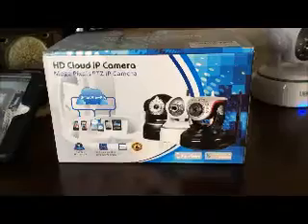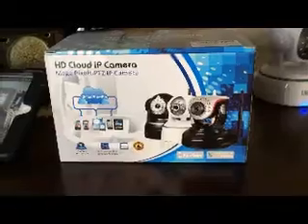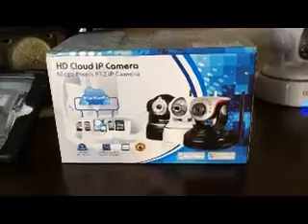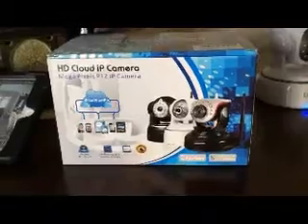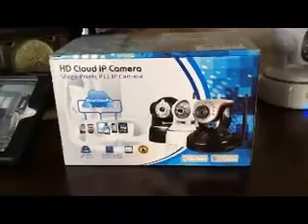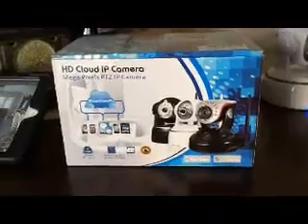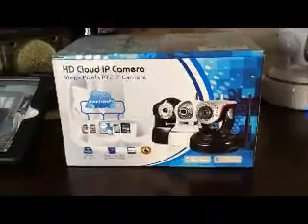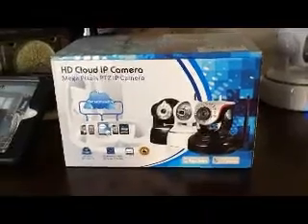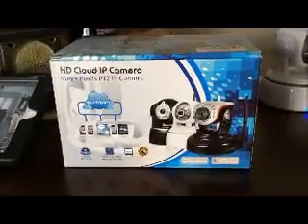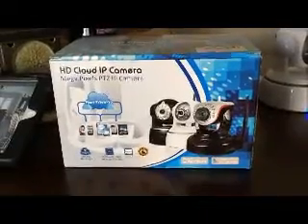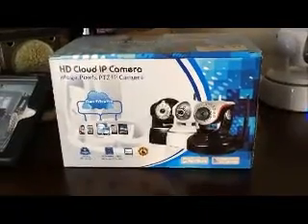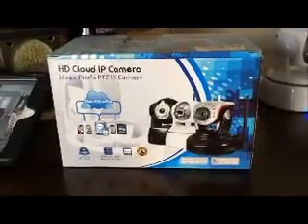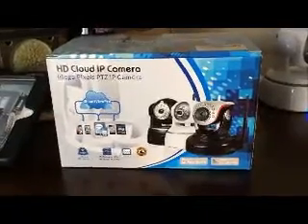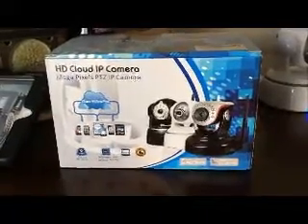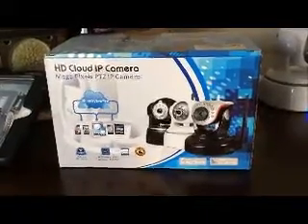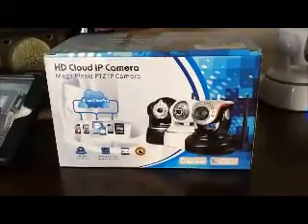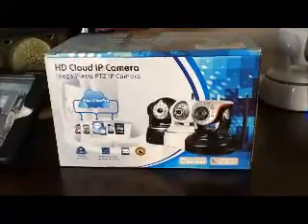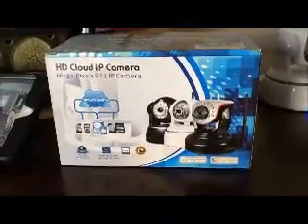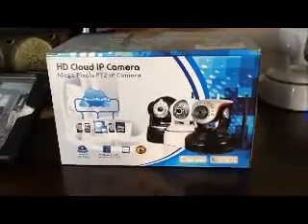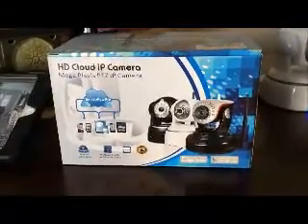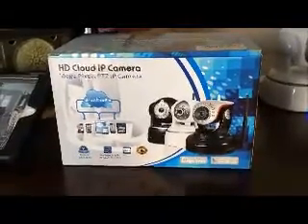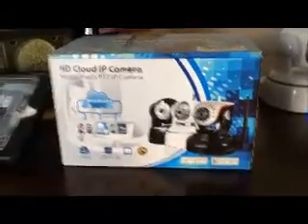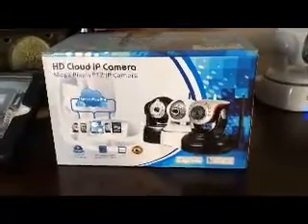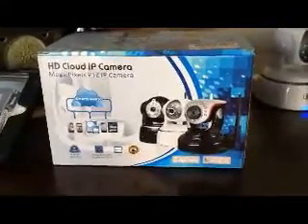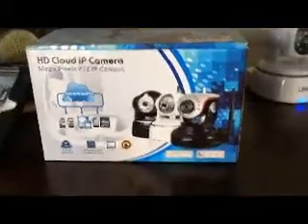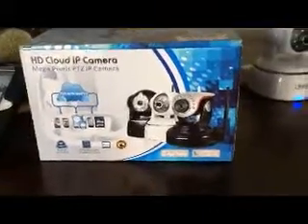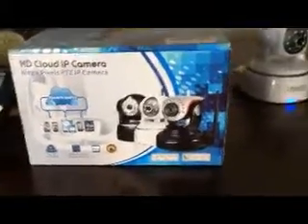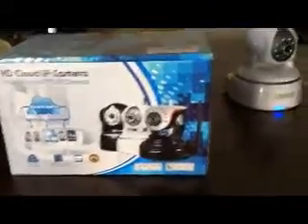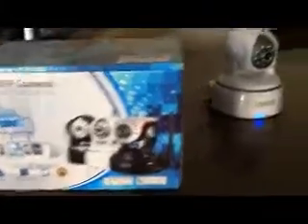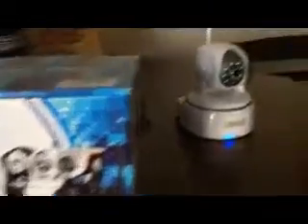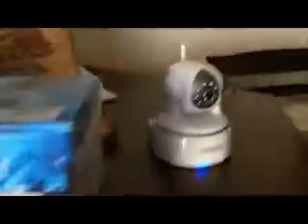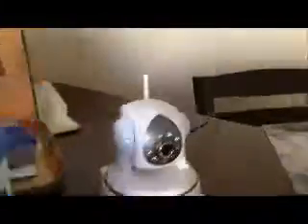Alright, we're going to take a quick look at the HP Cloud IP camera. This is what the packaging is going to look like.